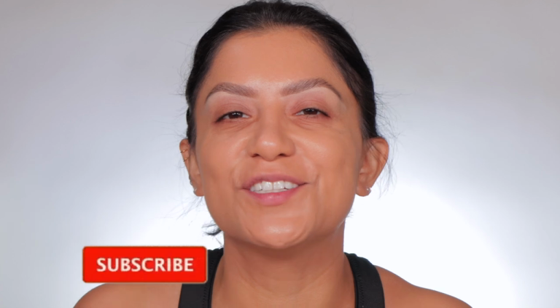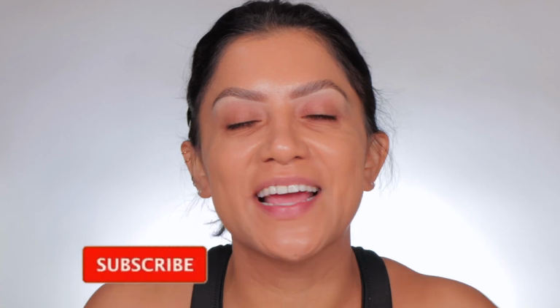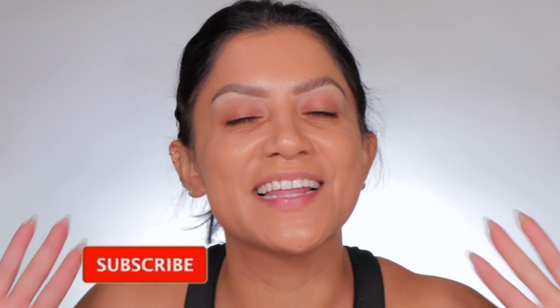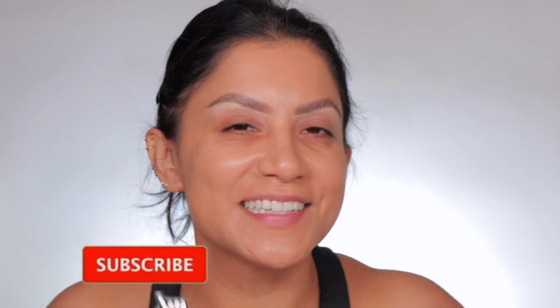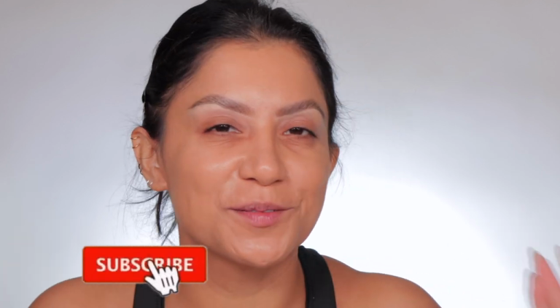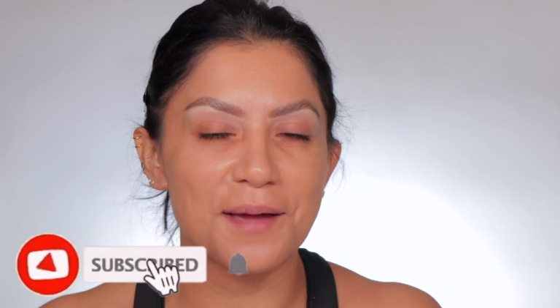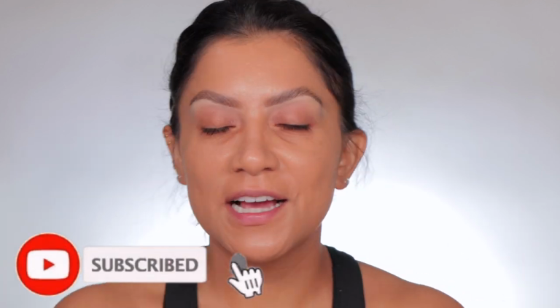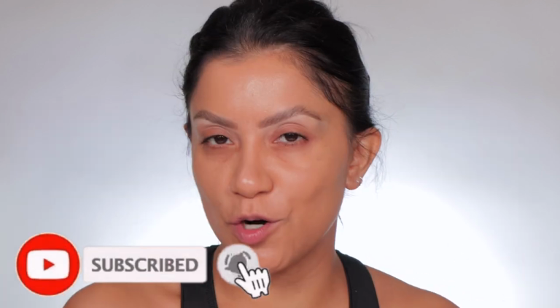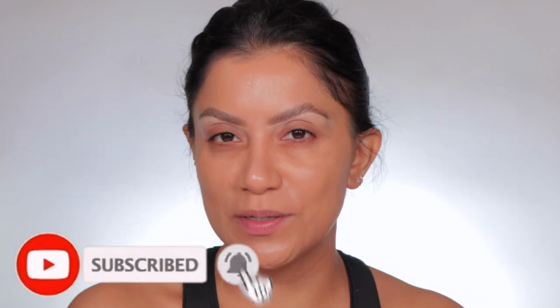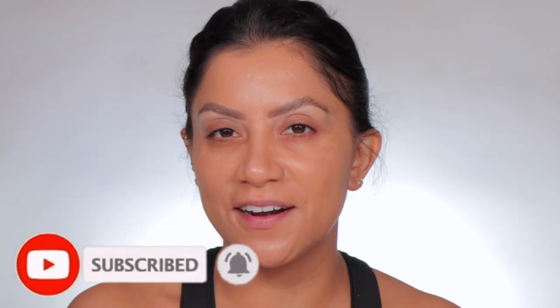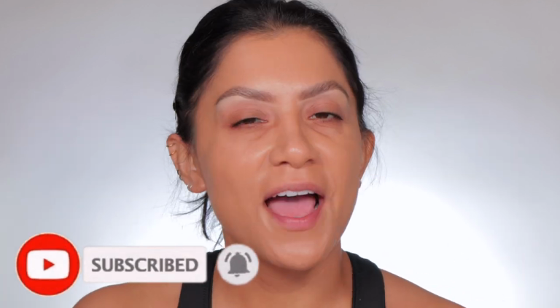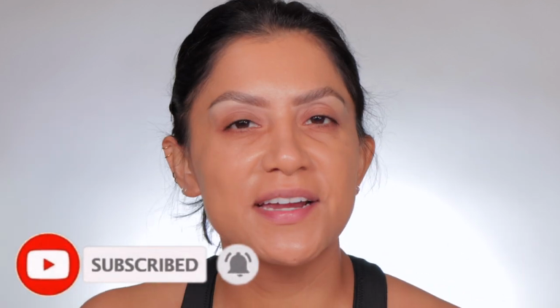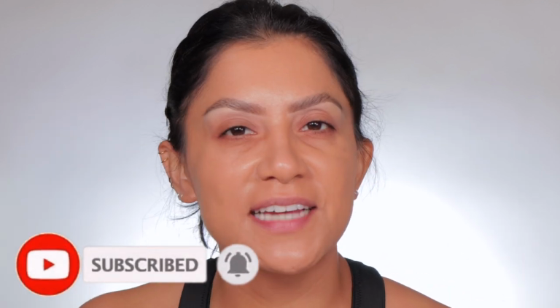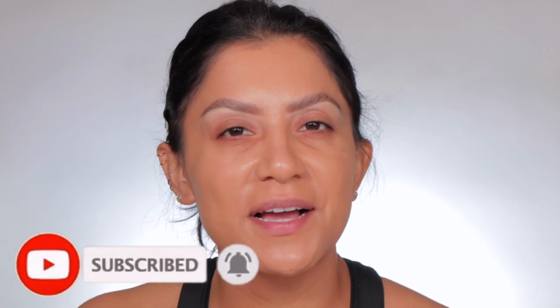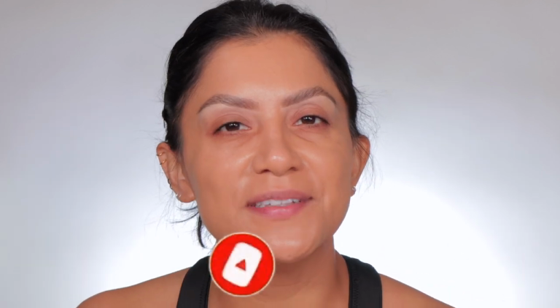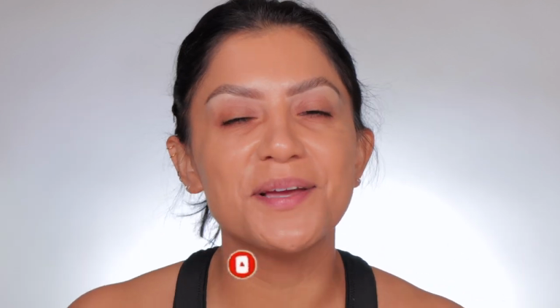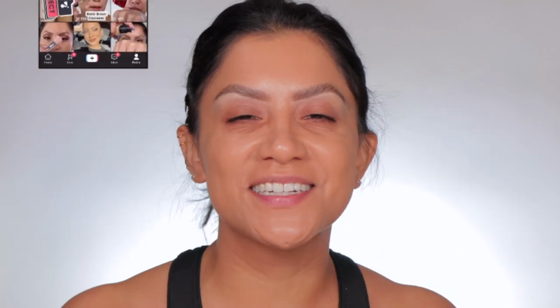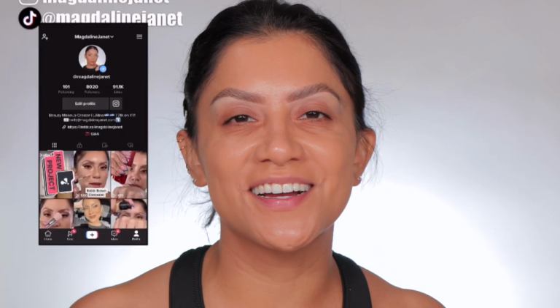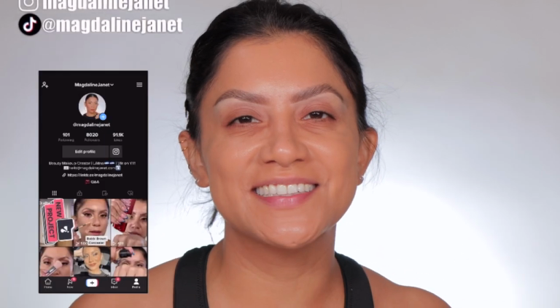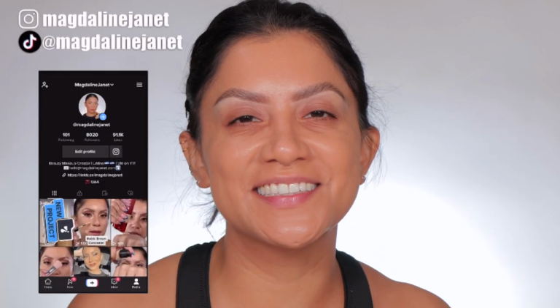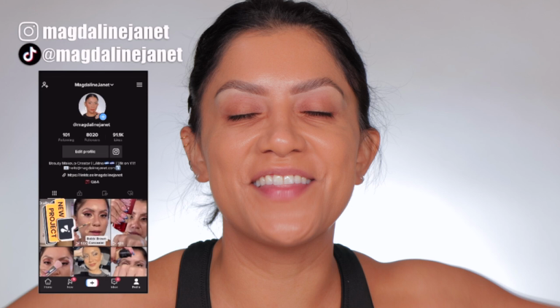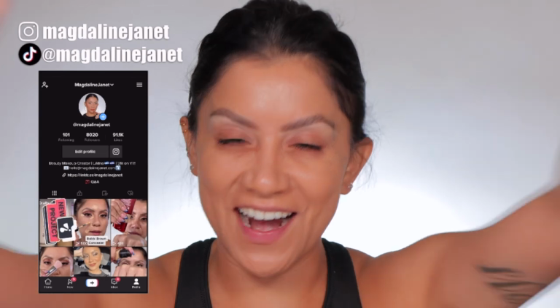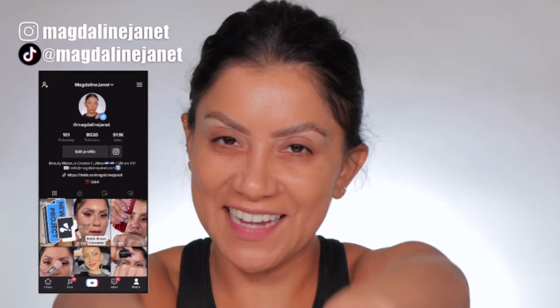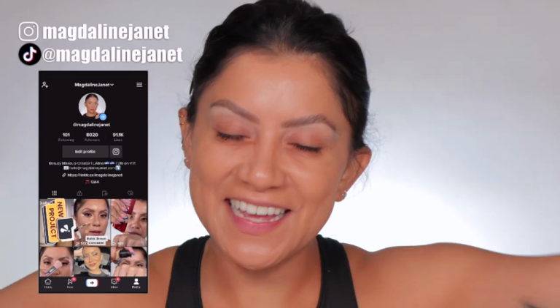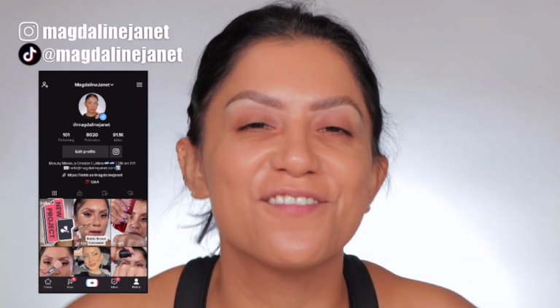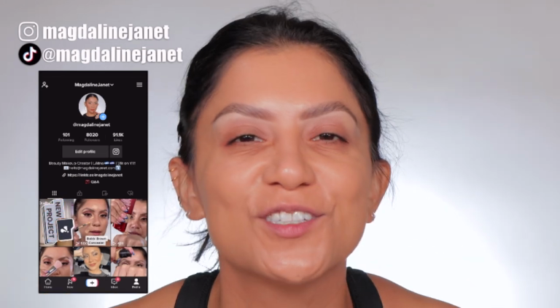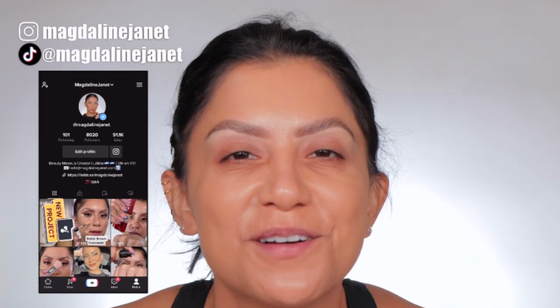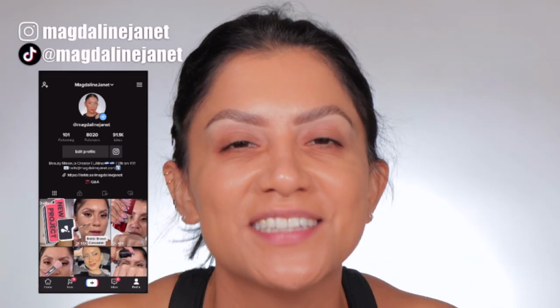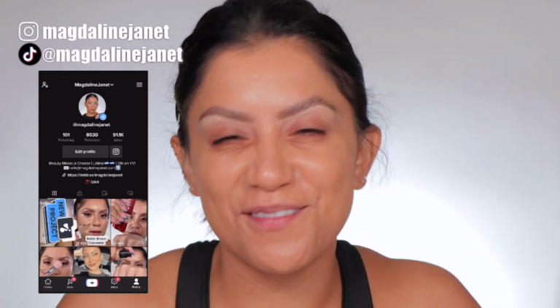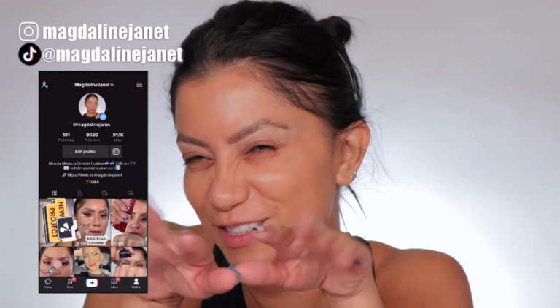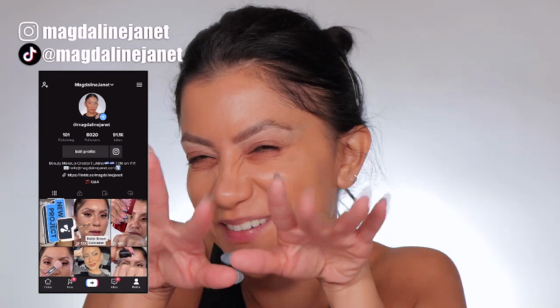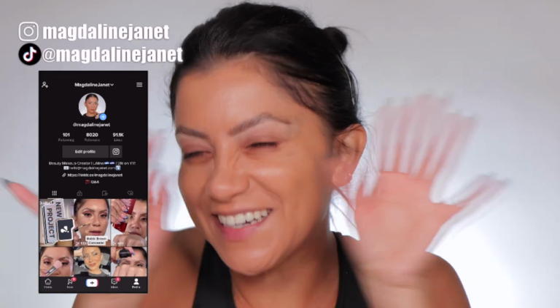Please don't forget to like and subscribe because we're always here having a good time. Come visit me on TikTok and Insta because I'm there daily. And of course, welcome back to all these goodies.